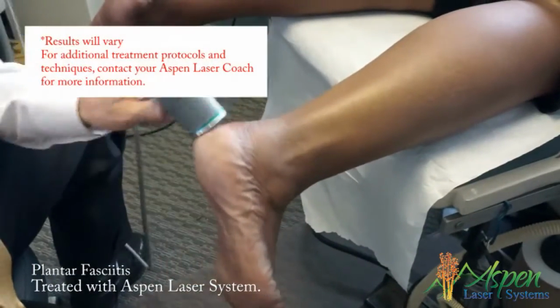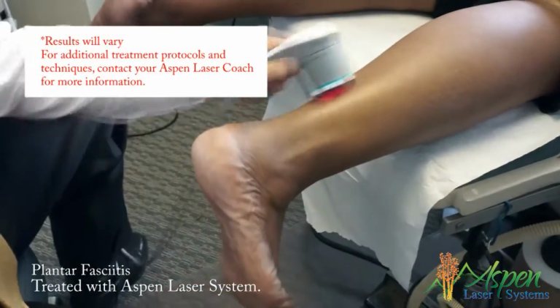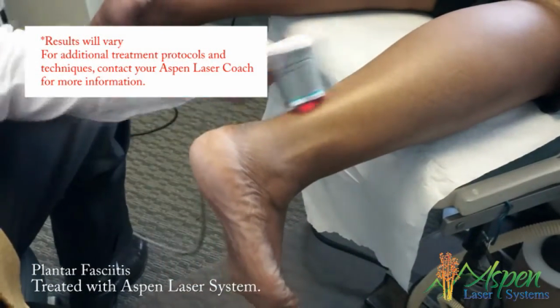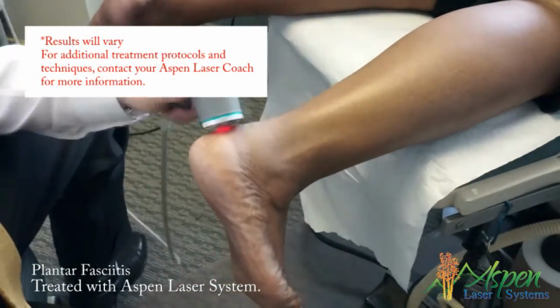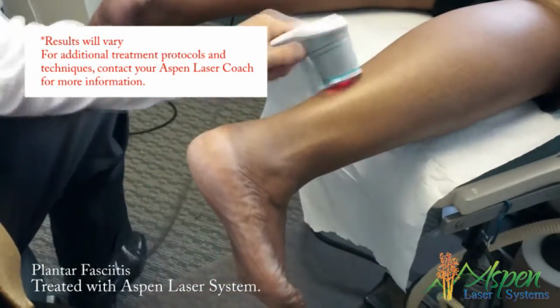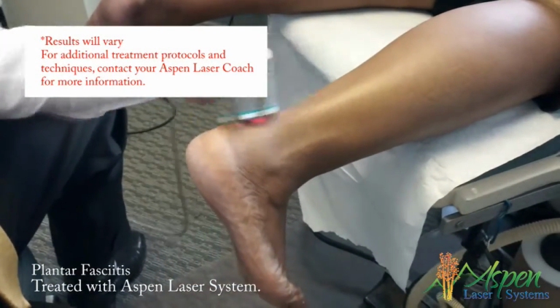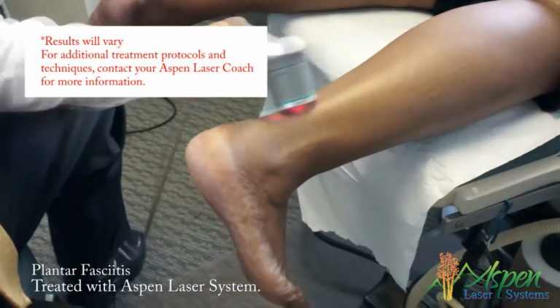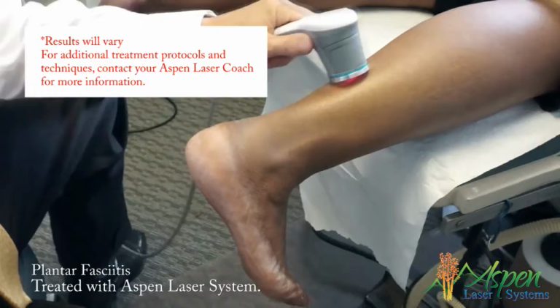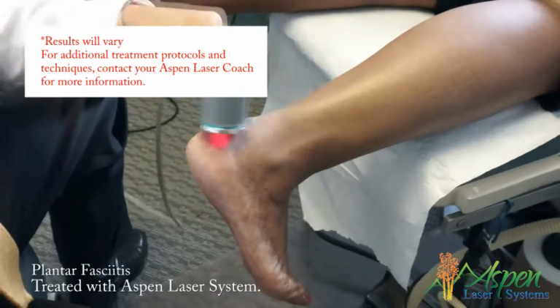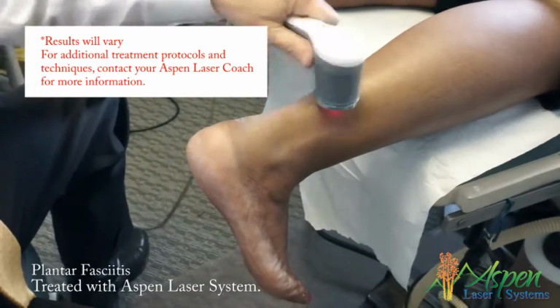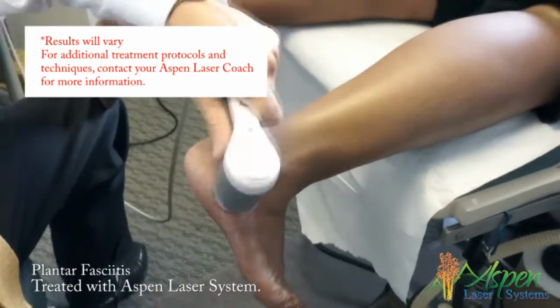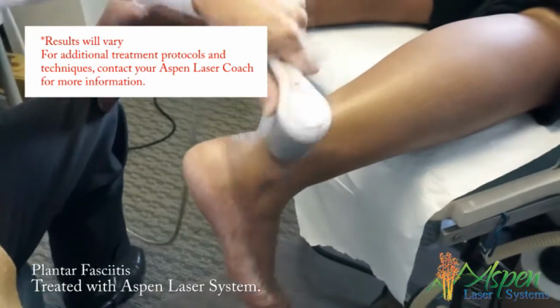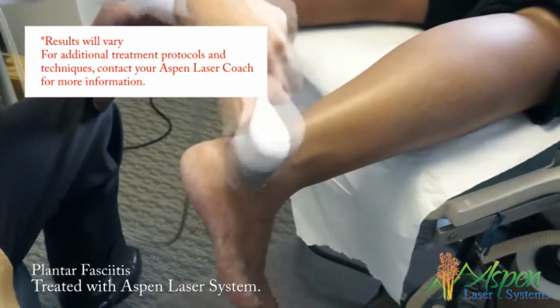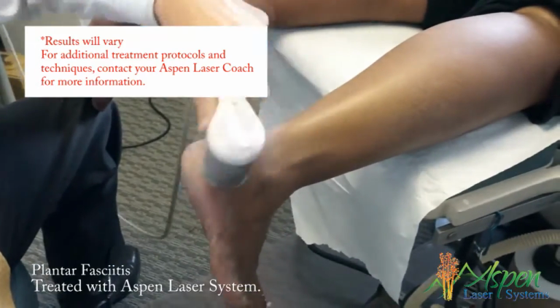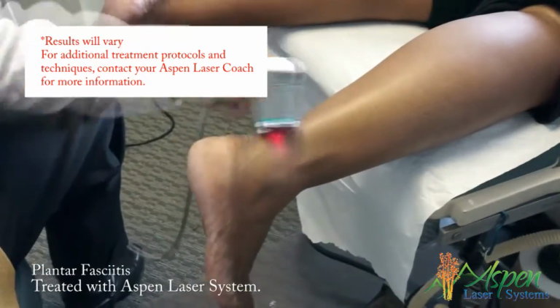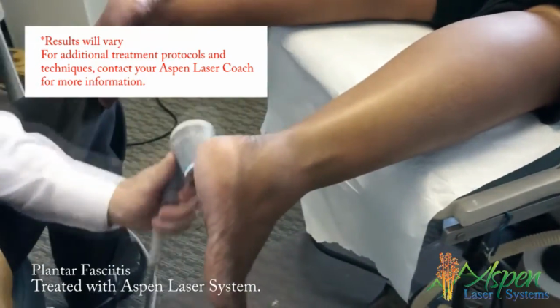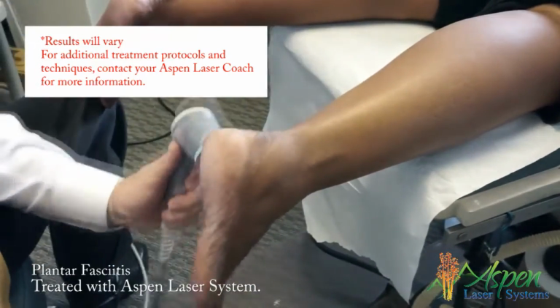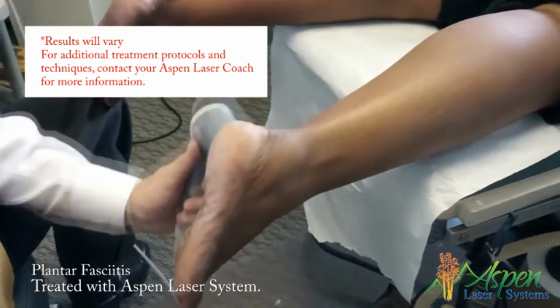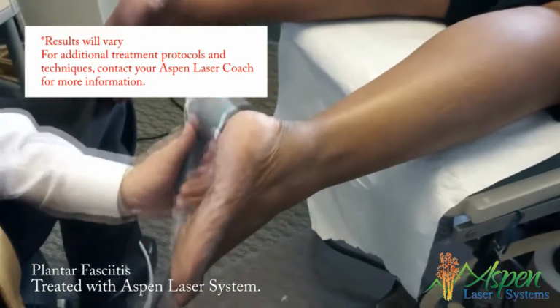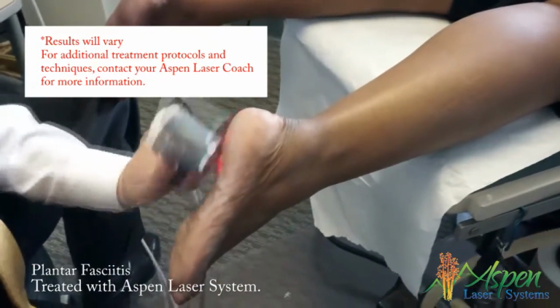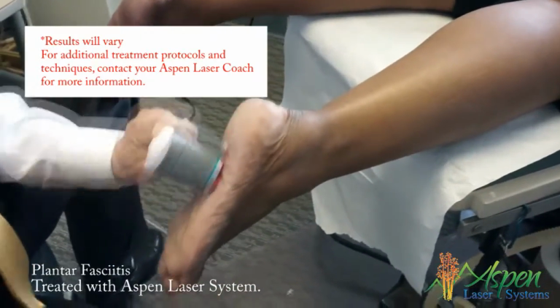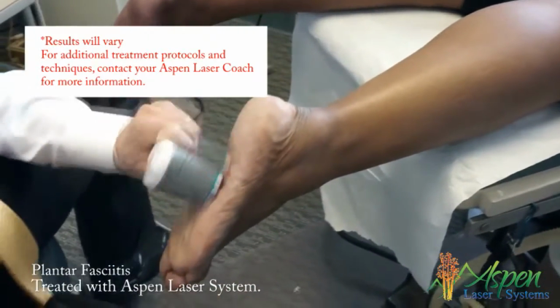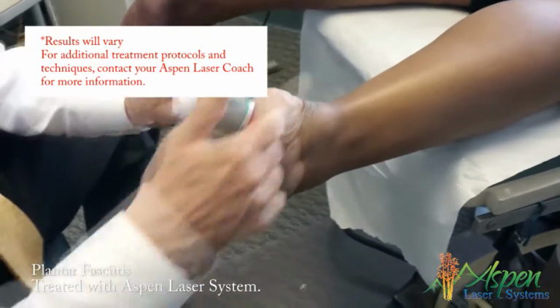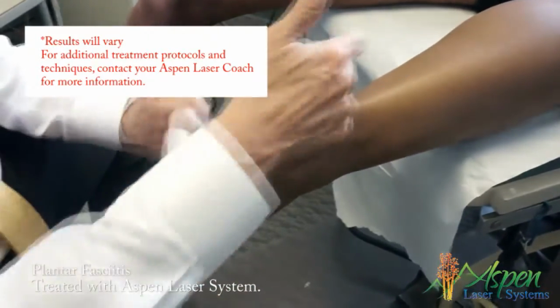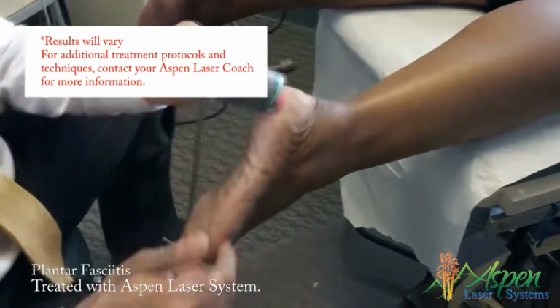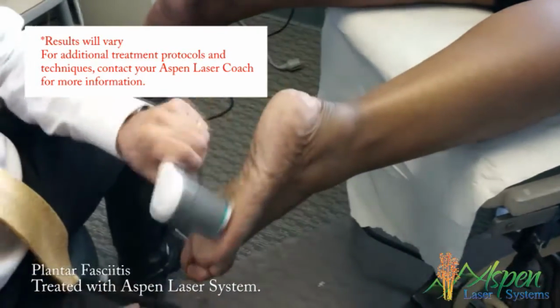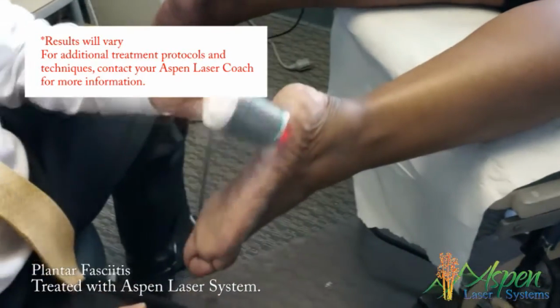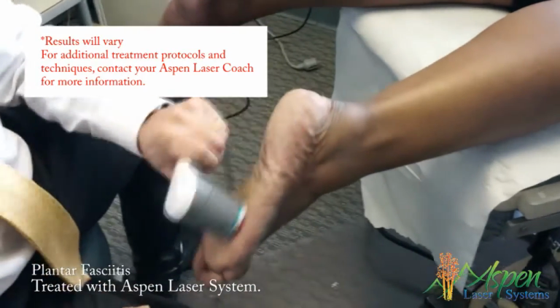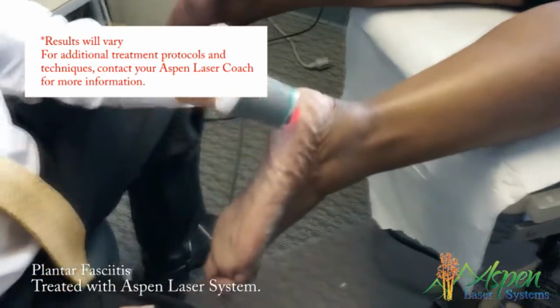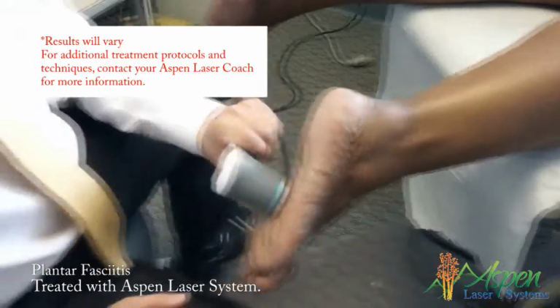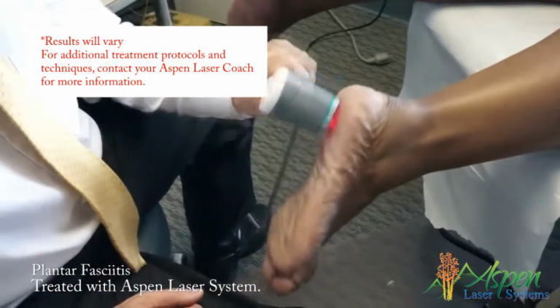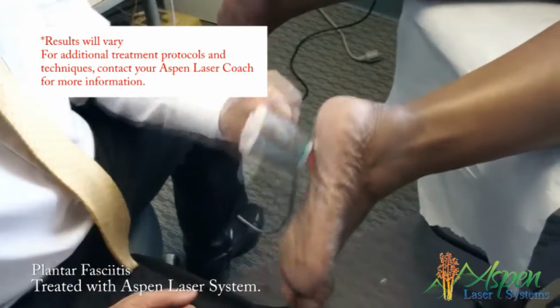We can also address sesamoiditis, neuroma, and neuropathy with this. But the two big ones this is really effective for are Achilles tendinopathy and plantar fasciitis.